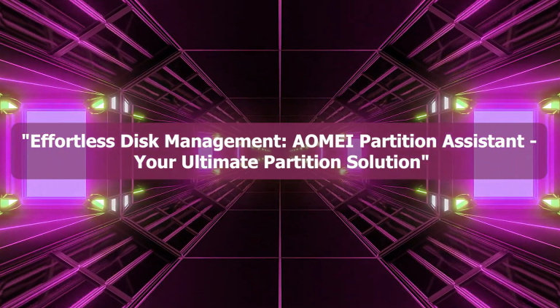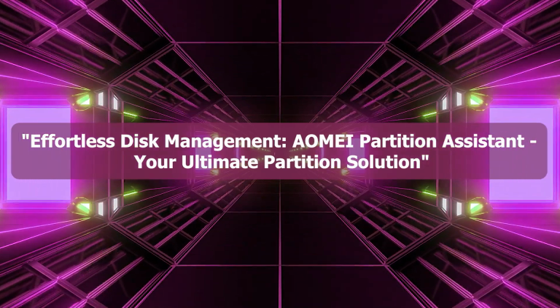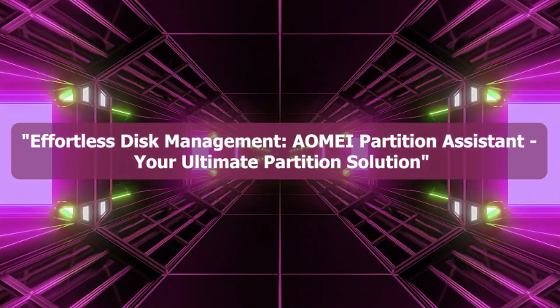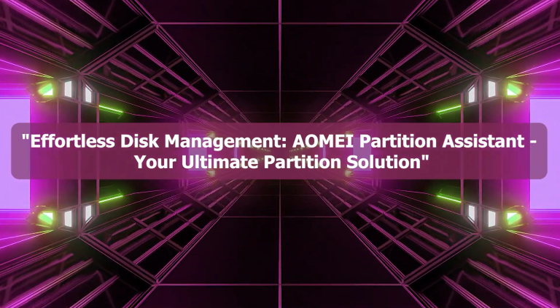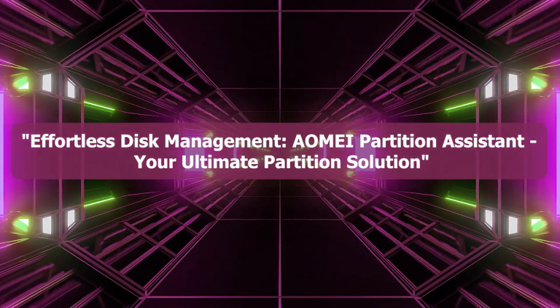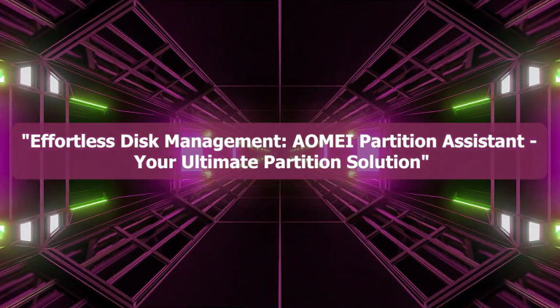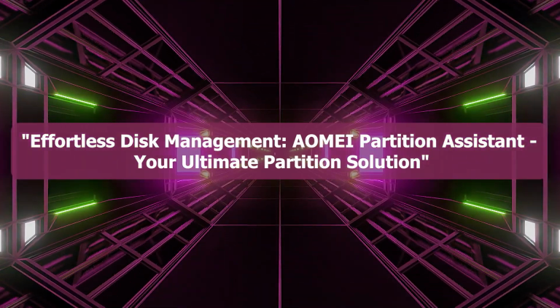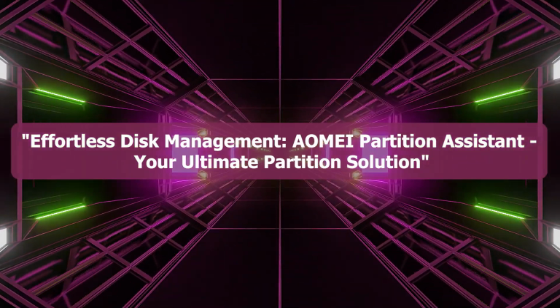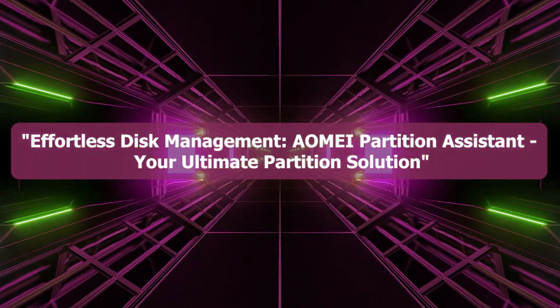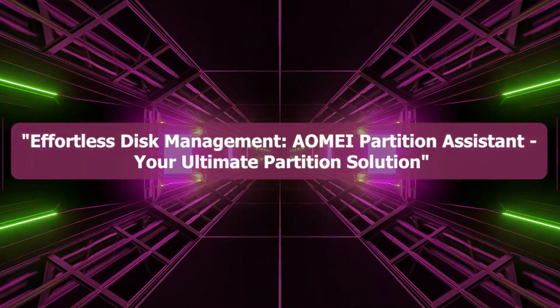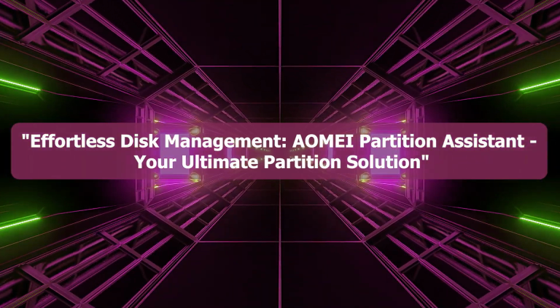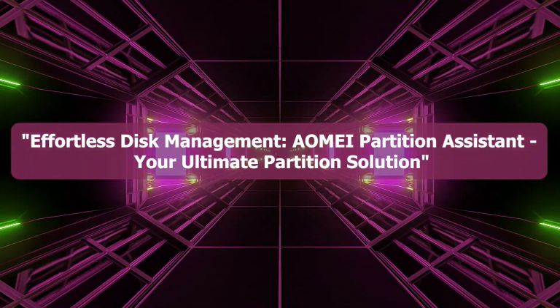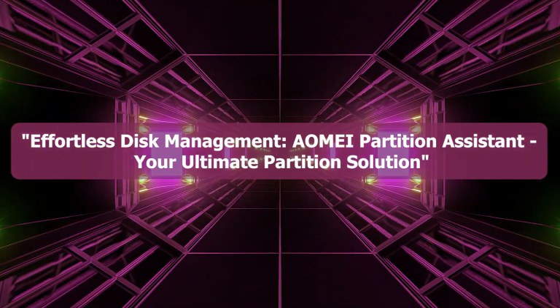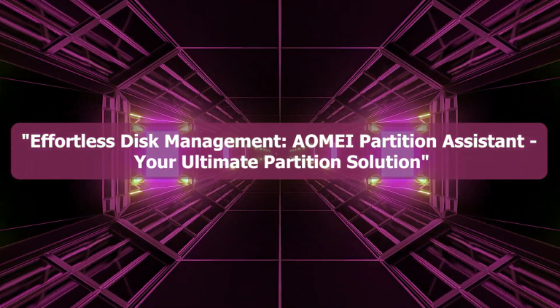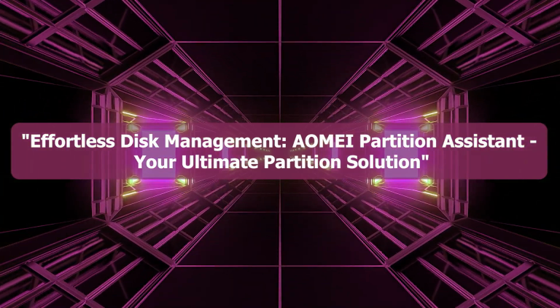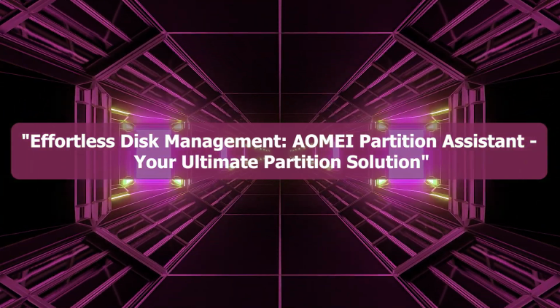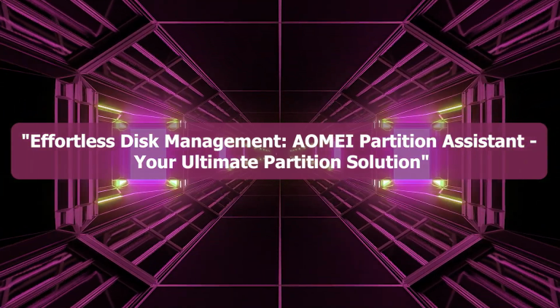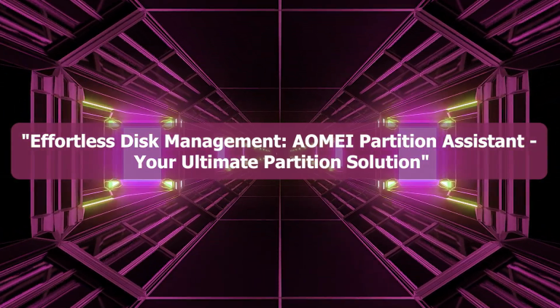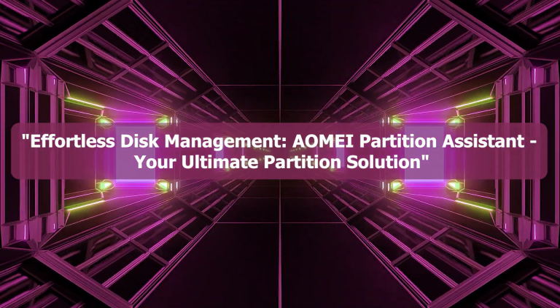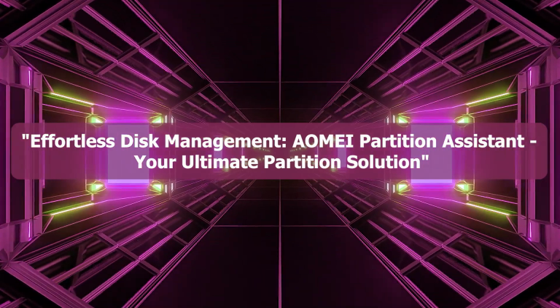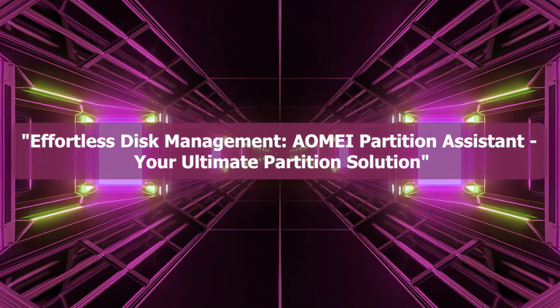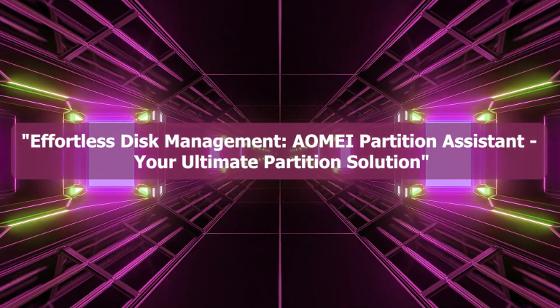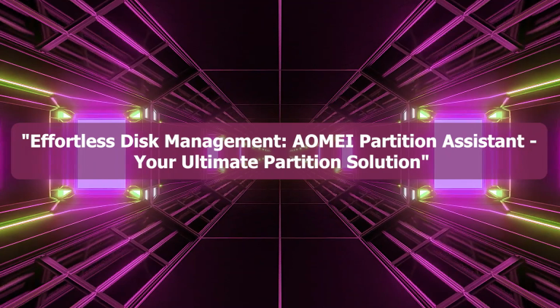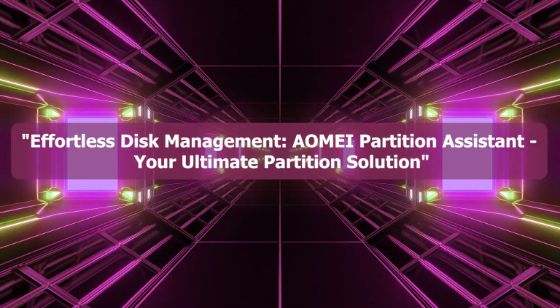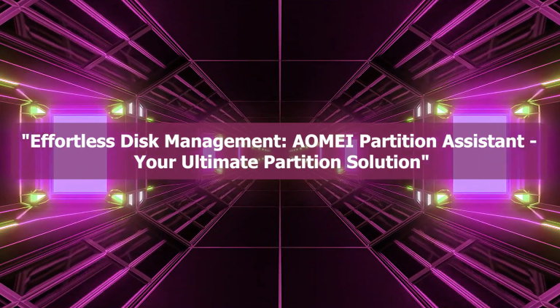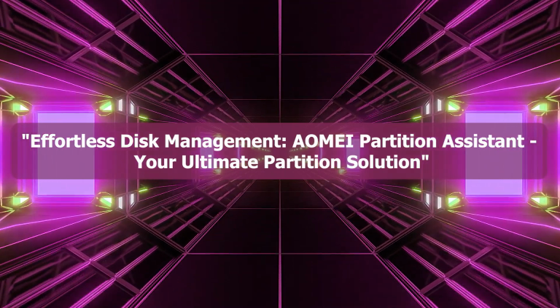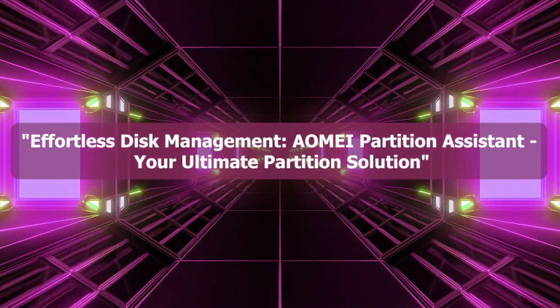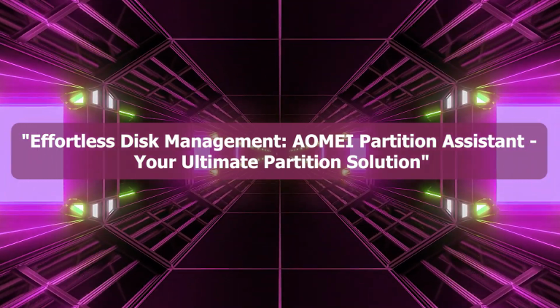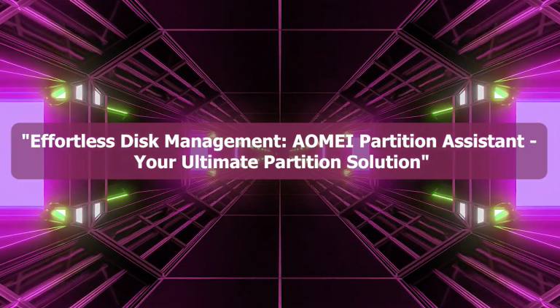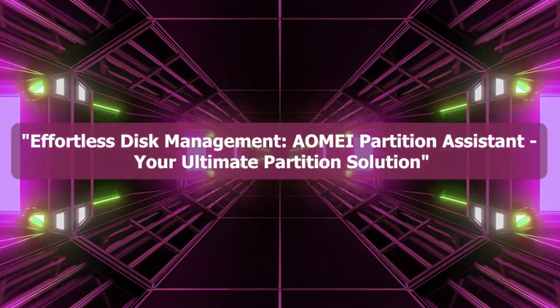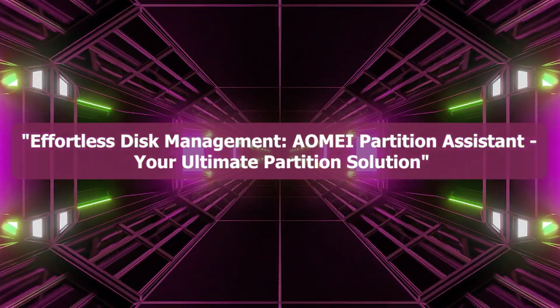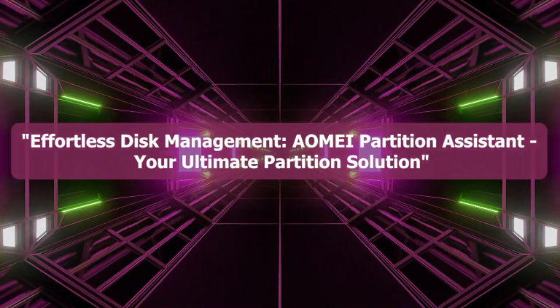Effortless Disk Management — AOMI Partition Assistant, your ultimate partition solution.